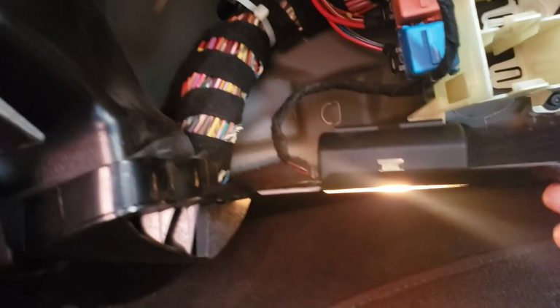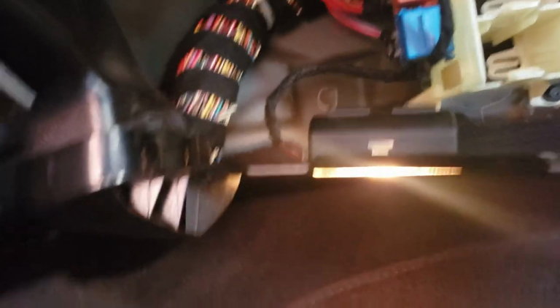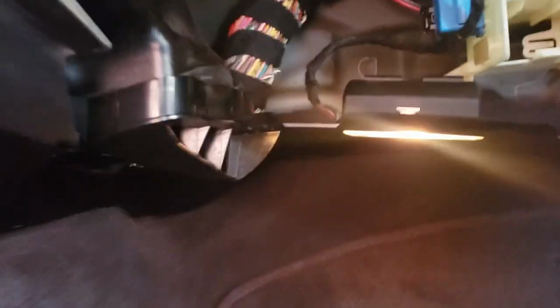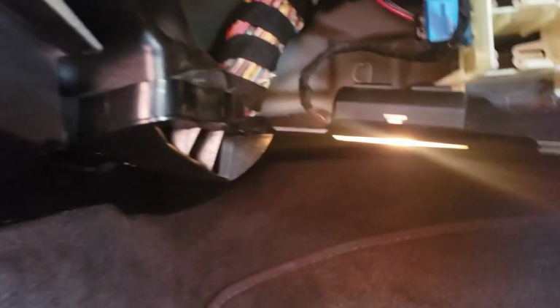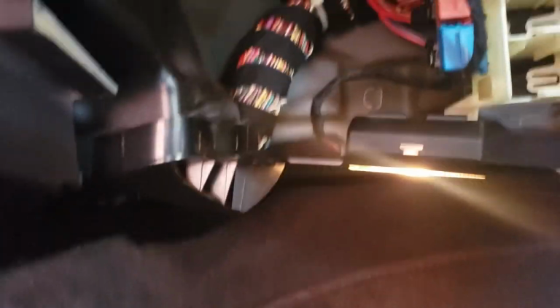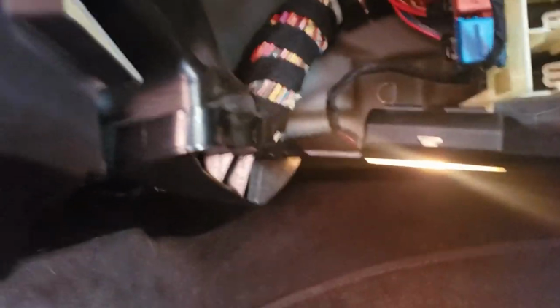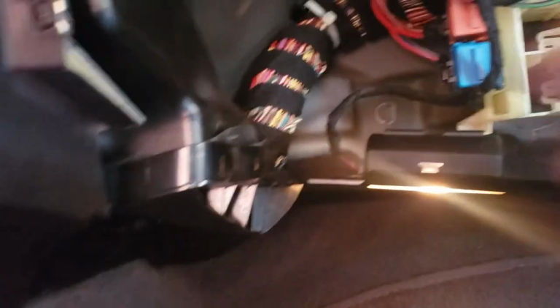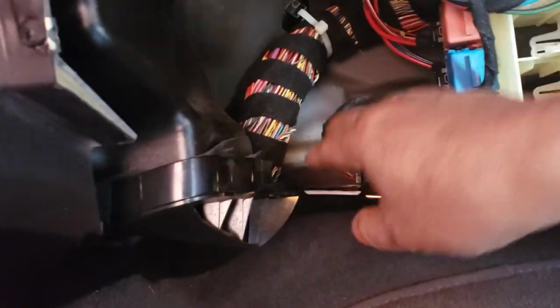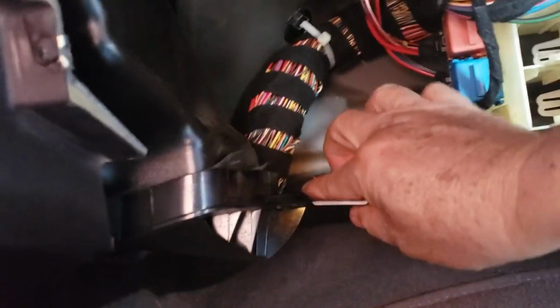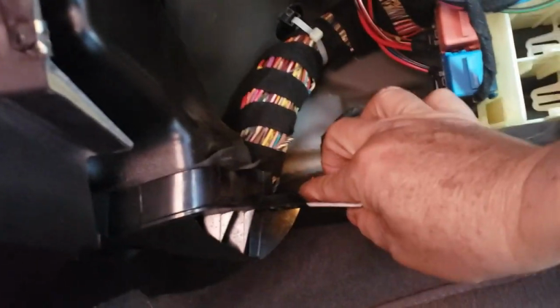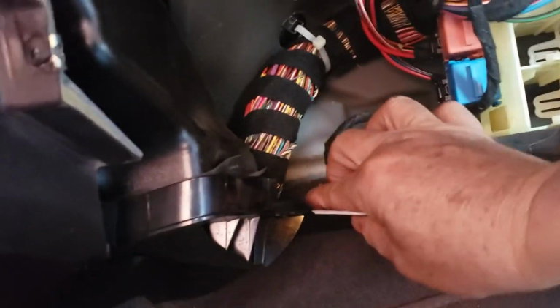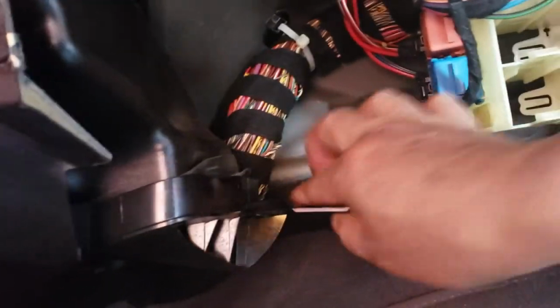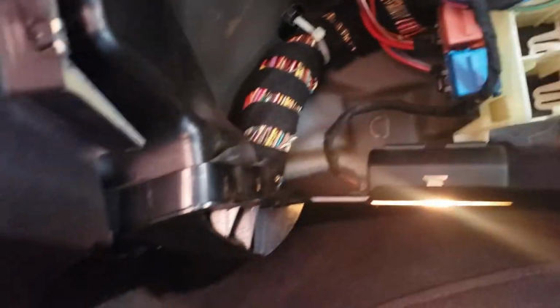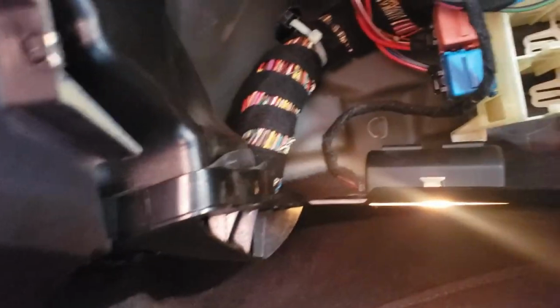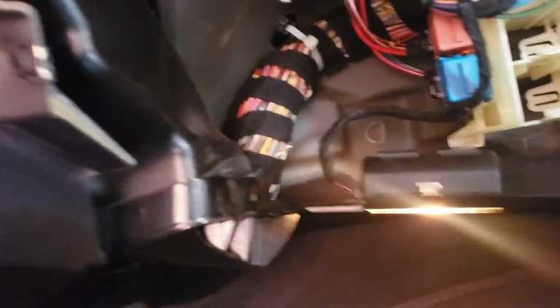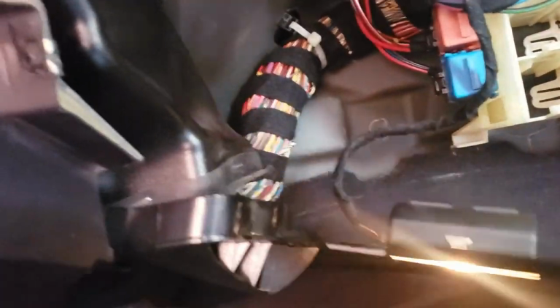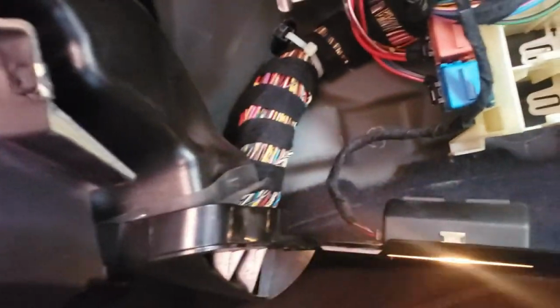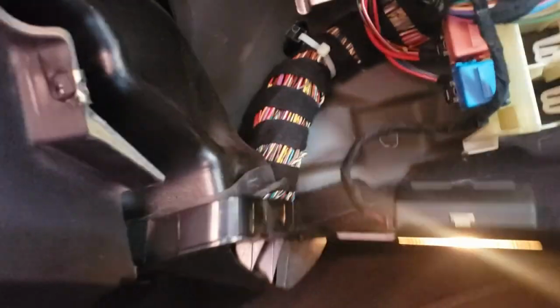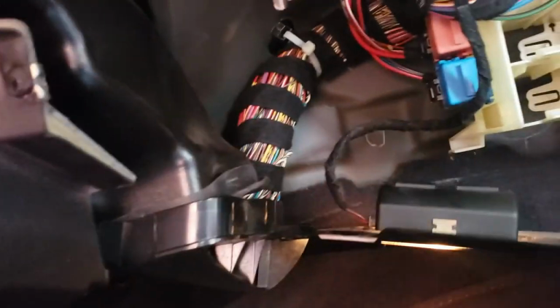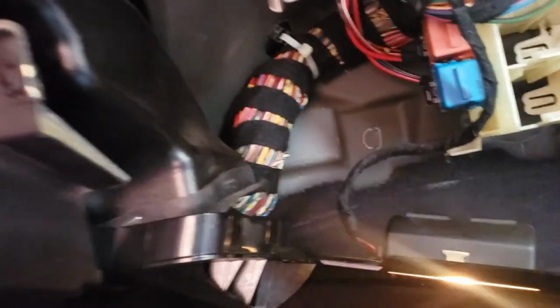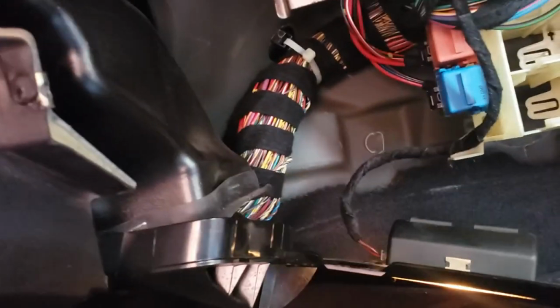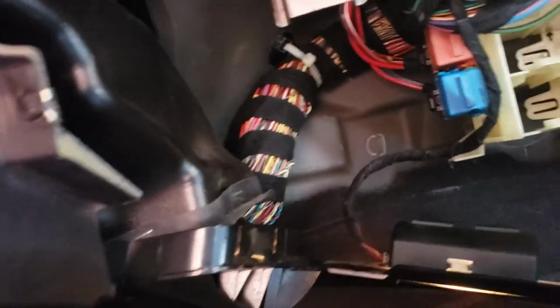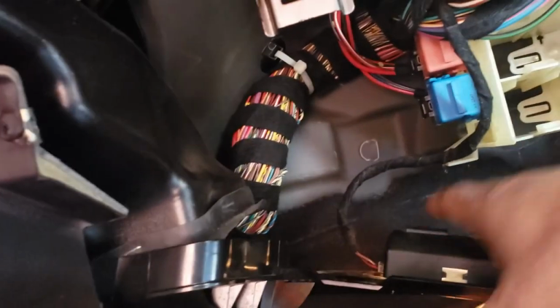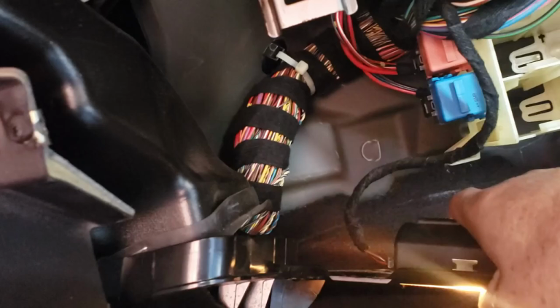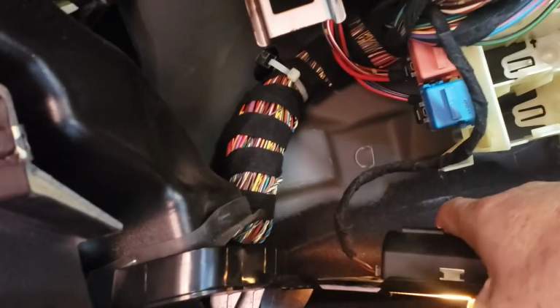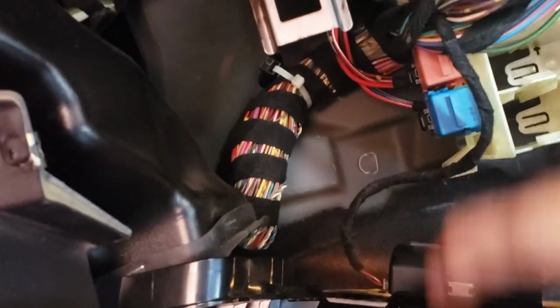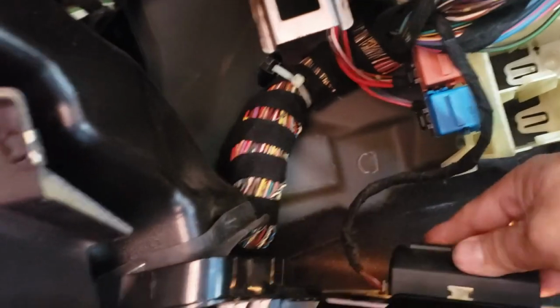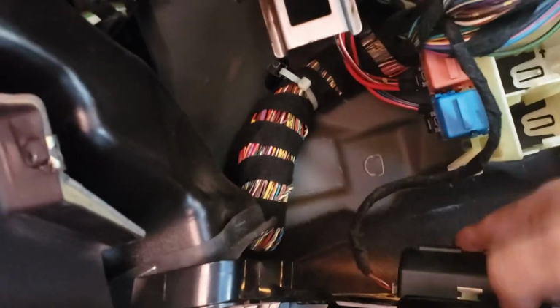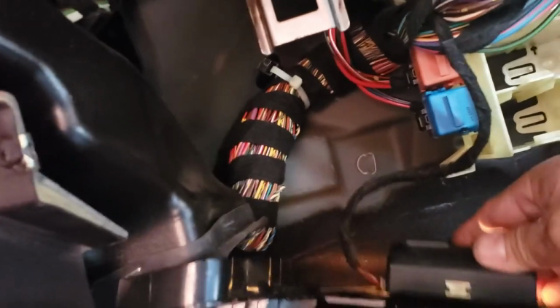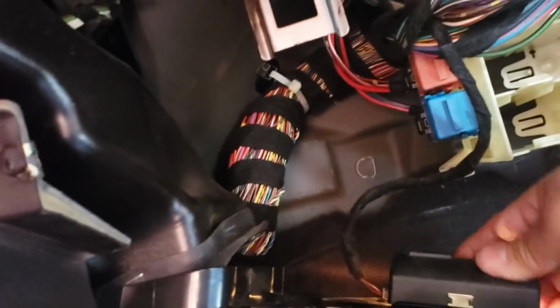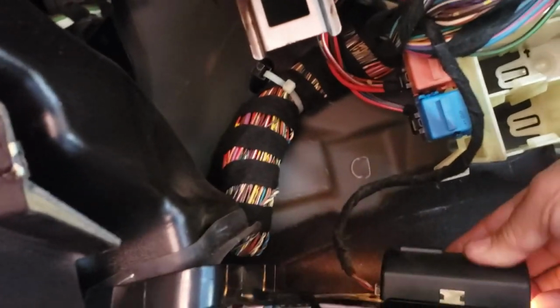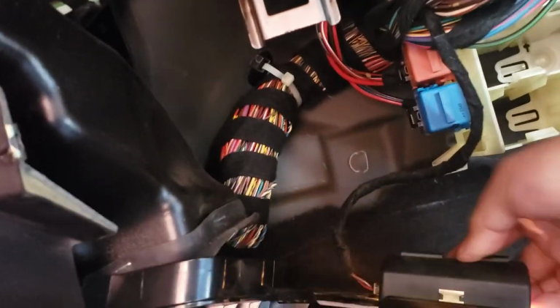Once the compartment is down you can just pull this out like that, and then you get a little more access to your foot well lighting here.